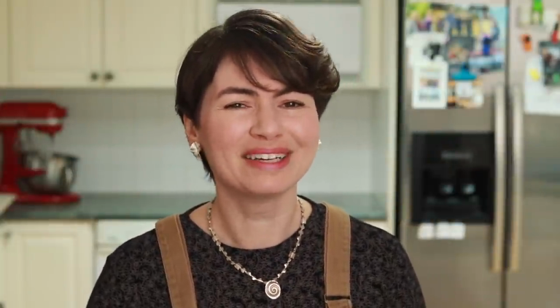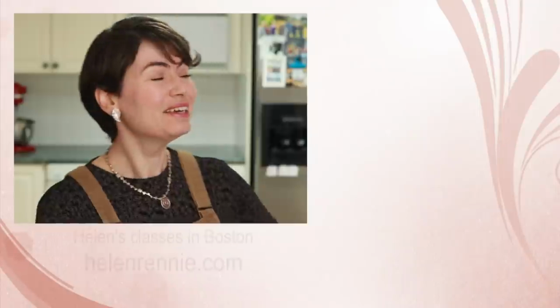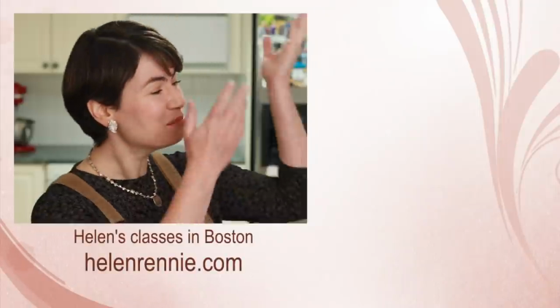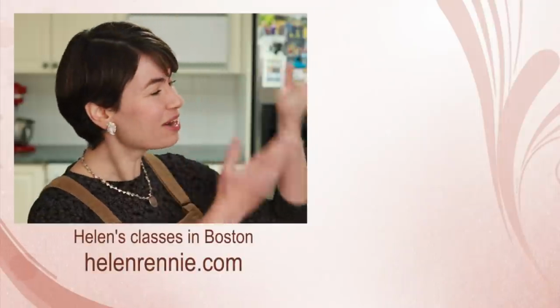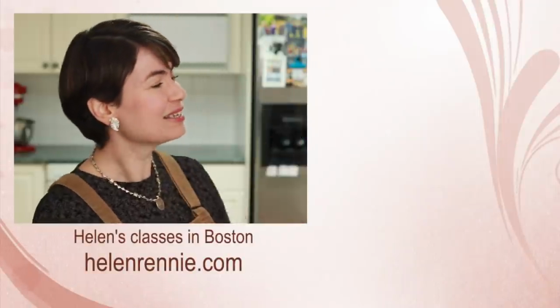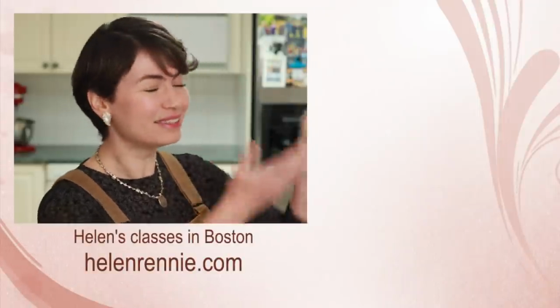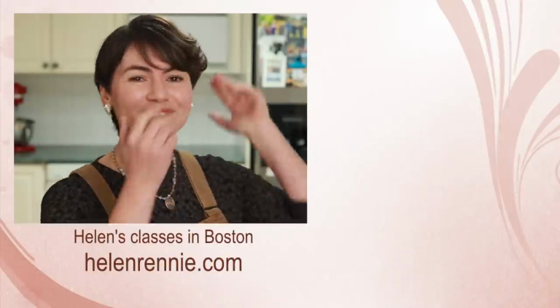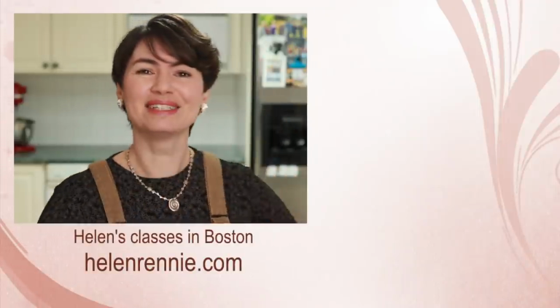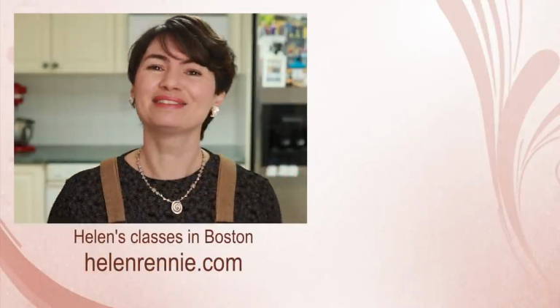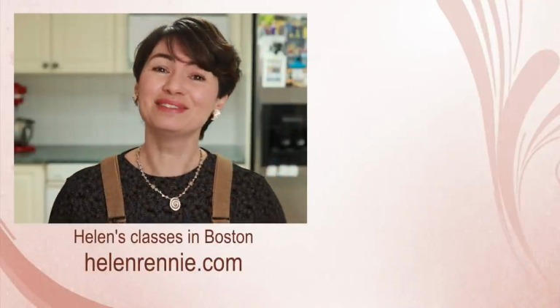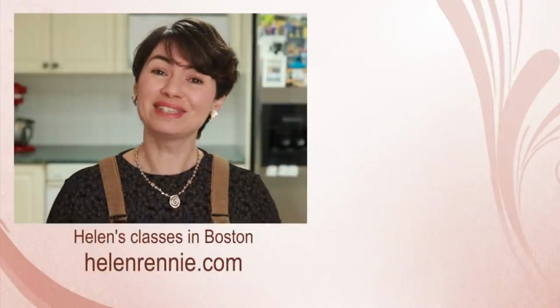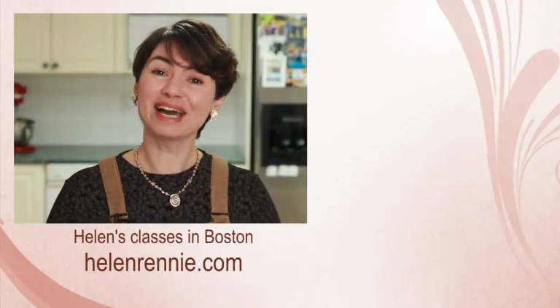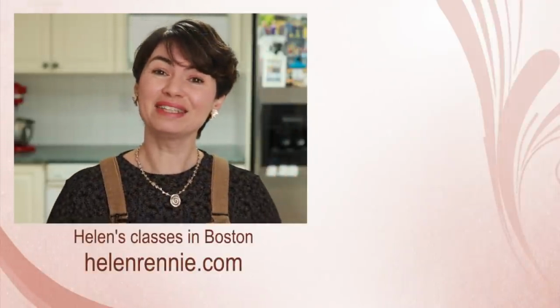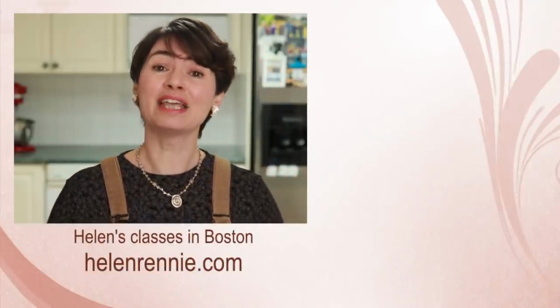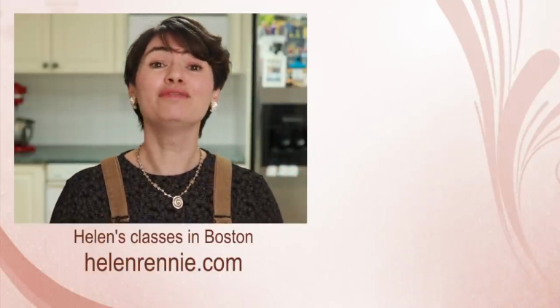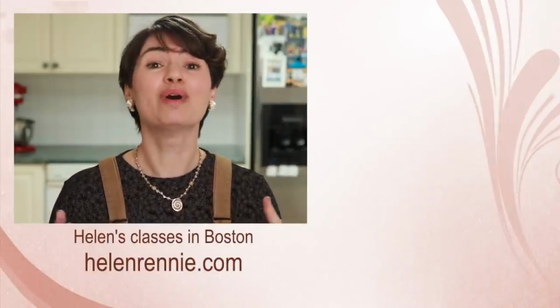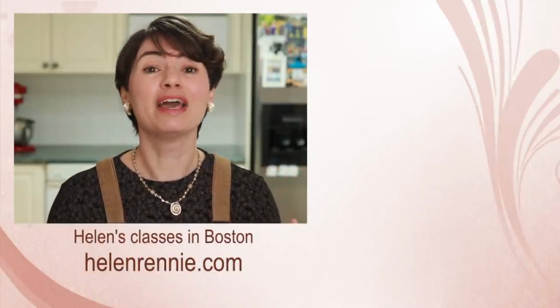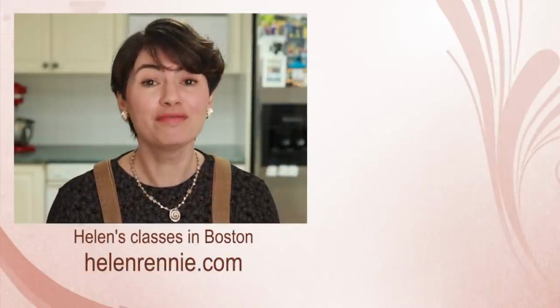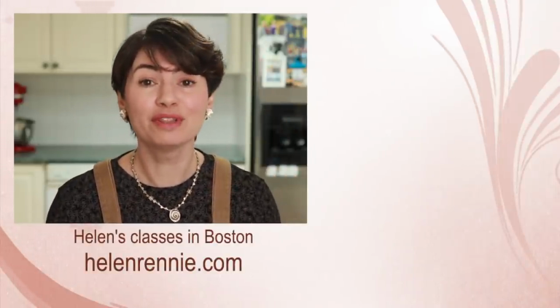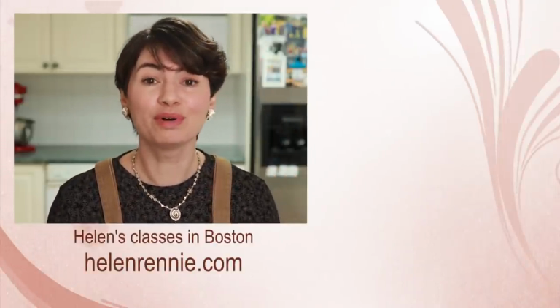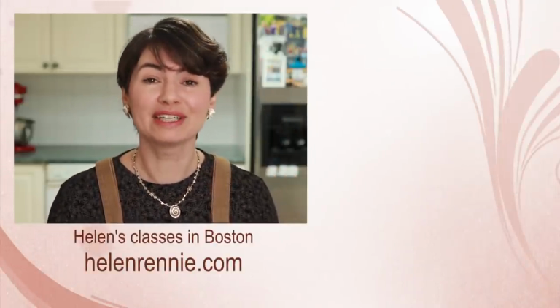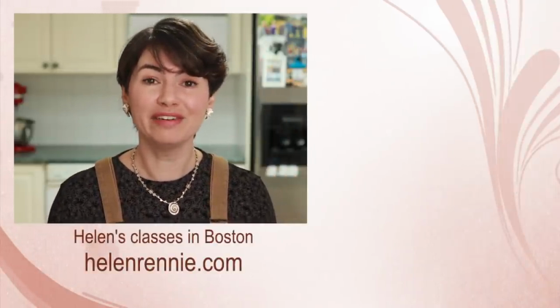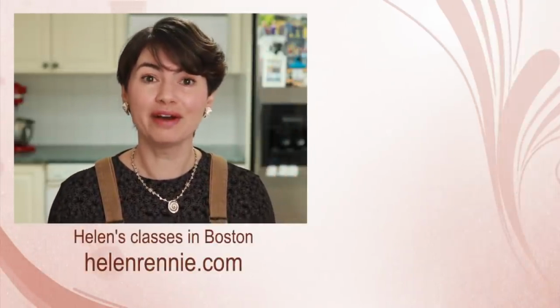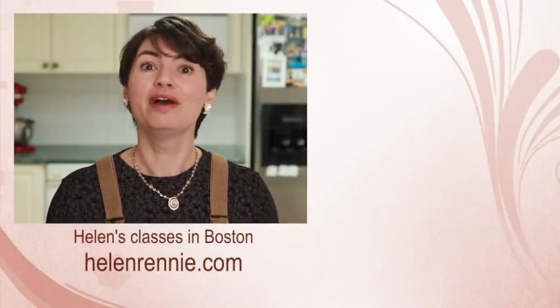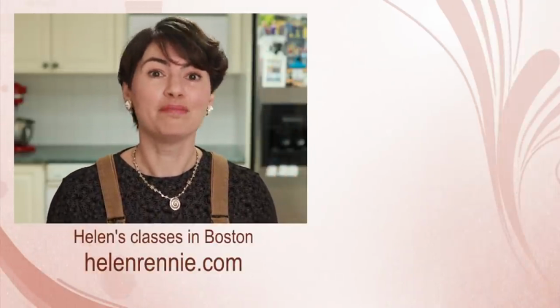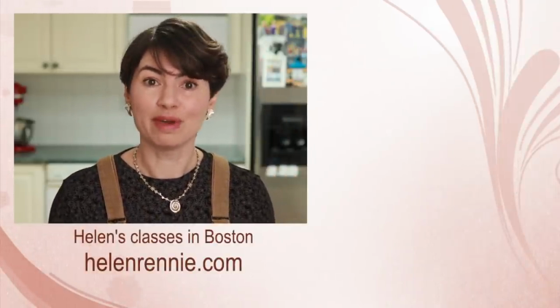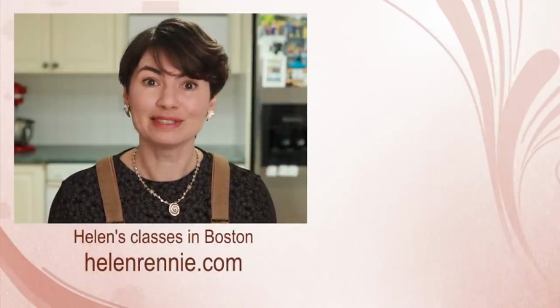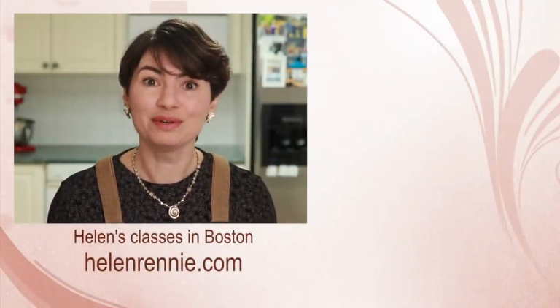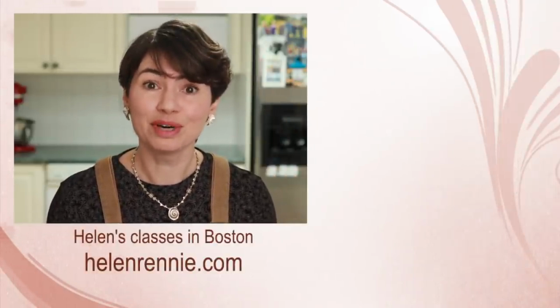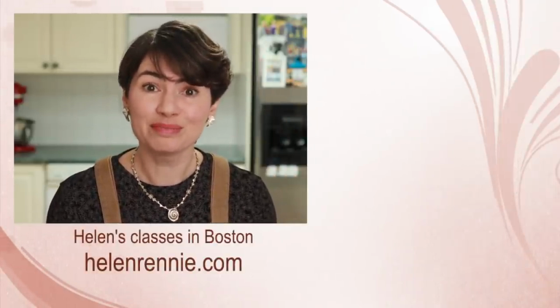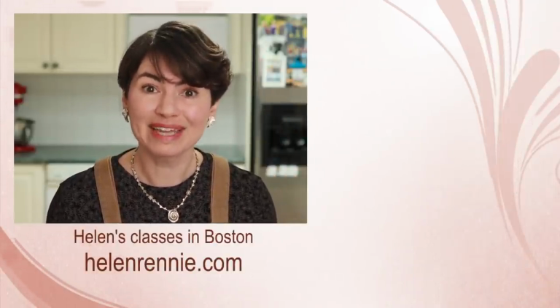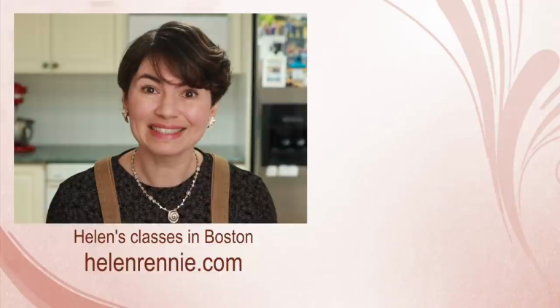Here are more culinary tutorials for you to check out, and if you are ever in the Boston area, maybe I'll see you in one of my classes.